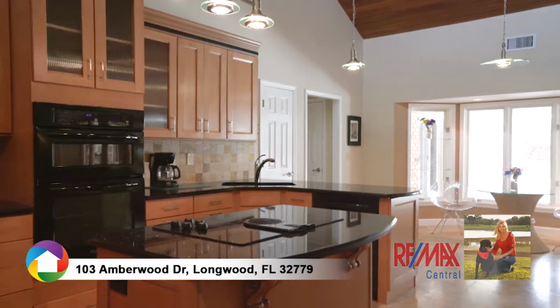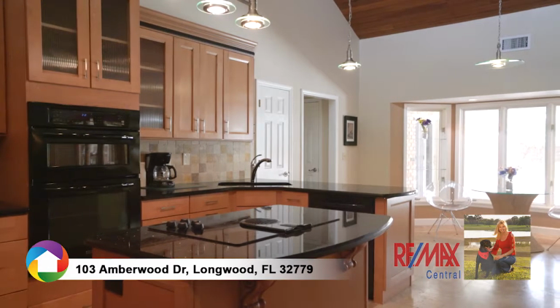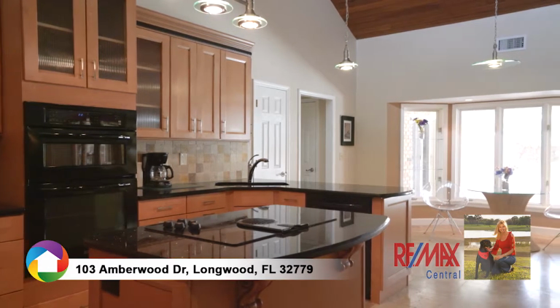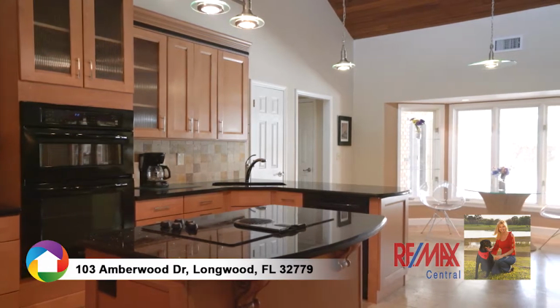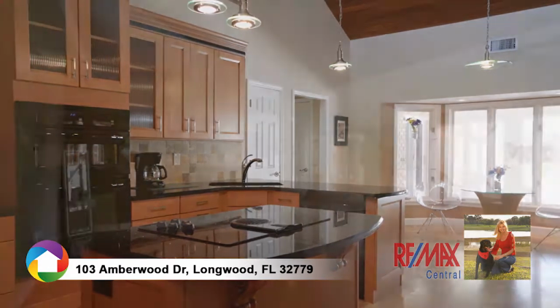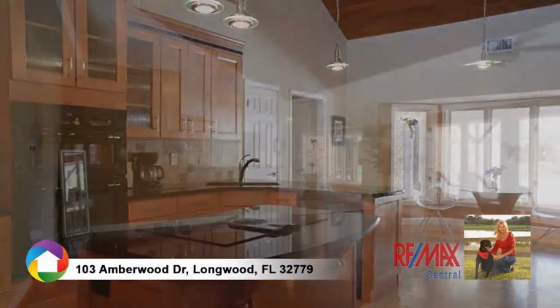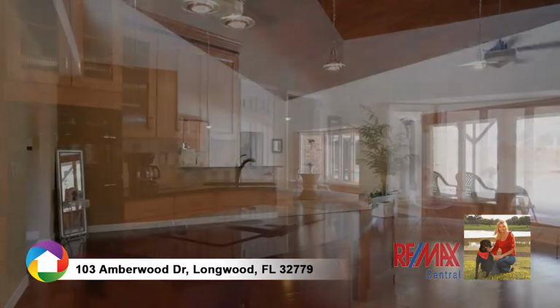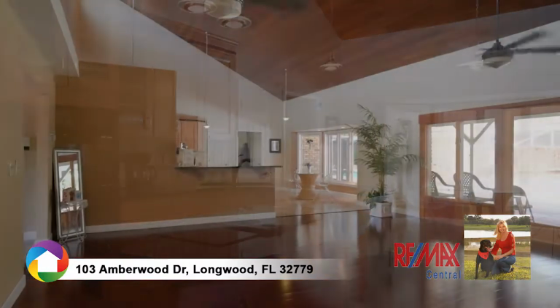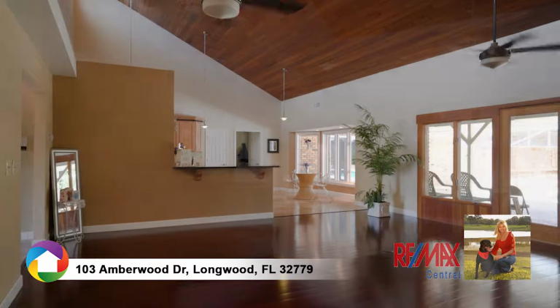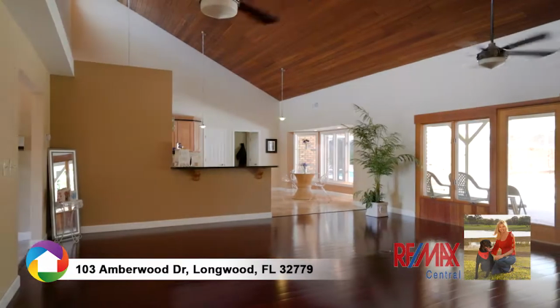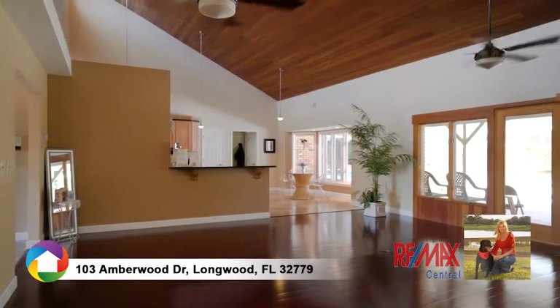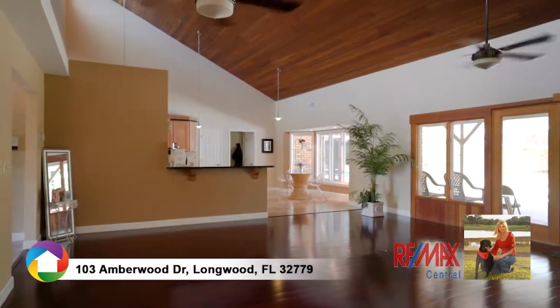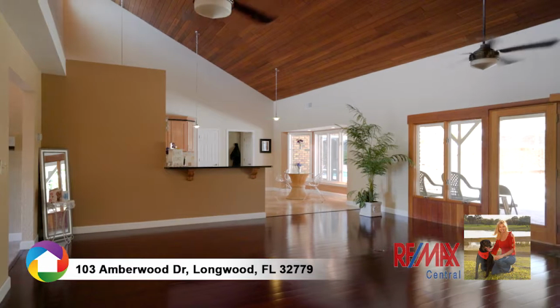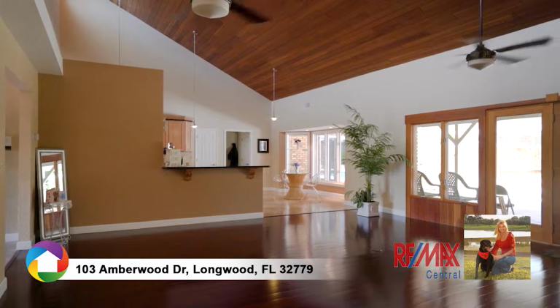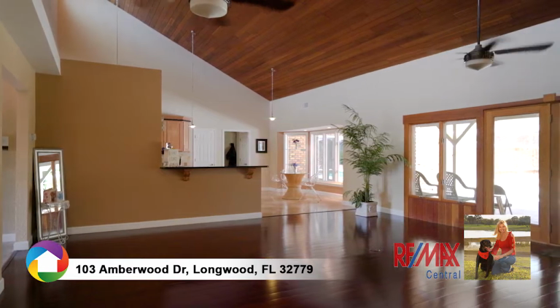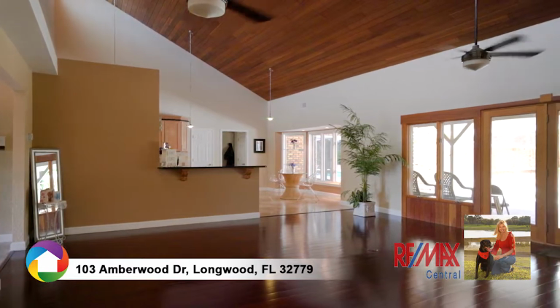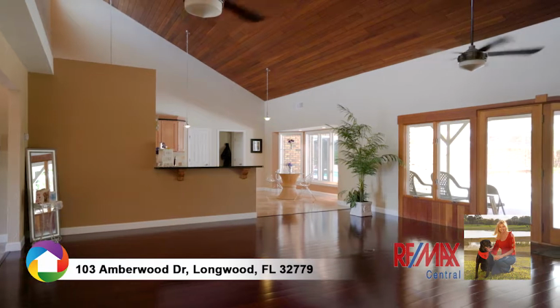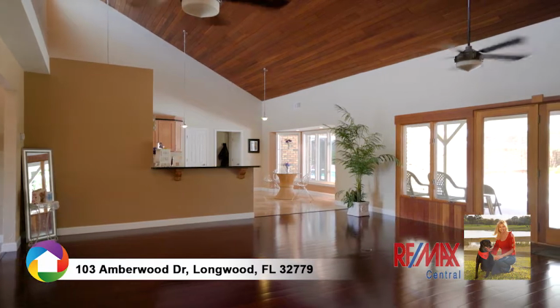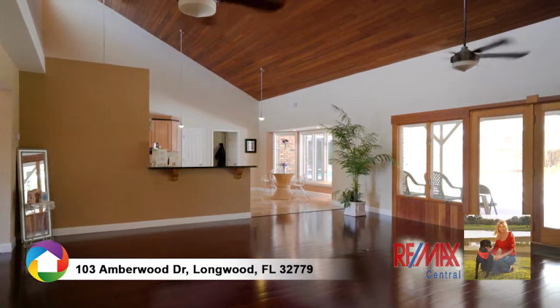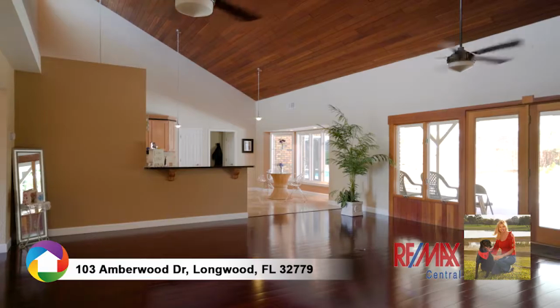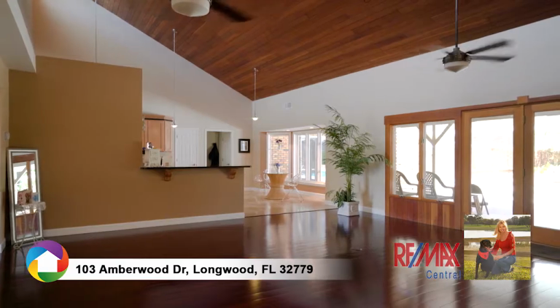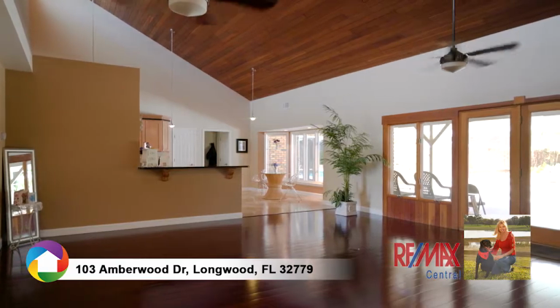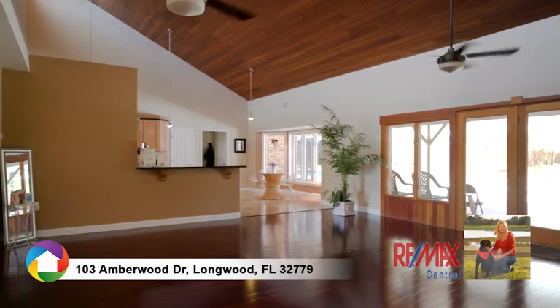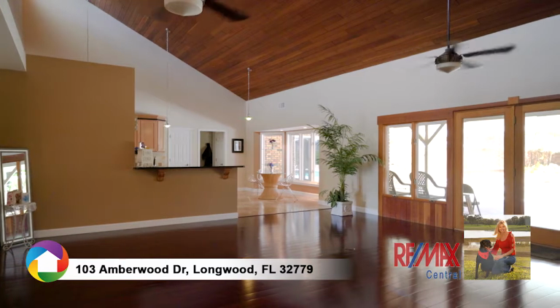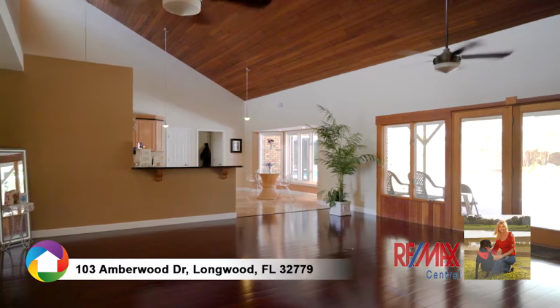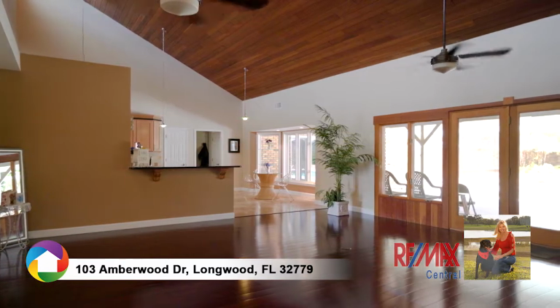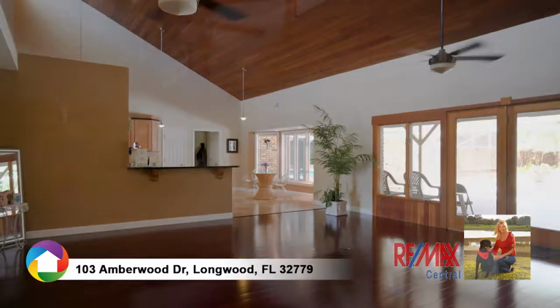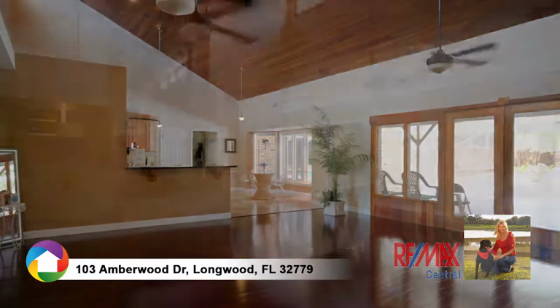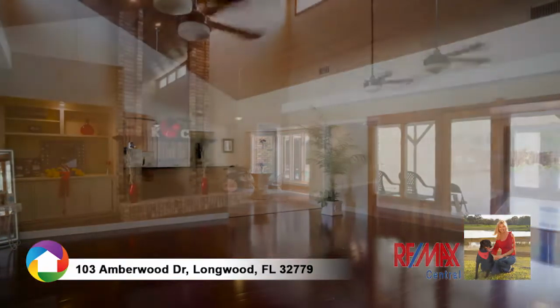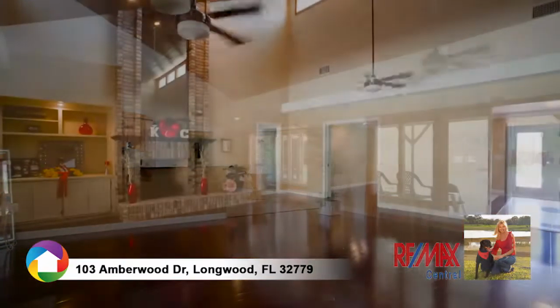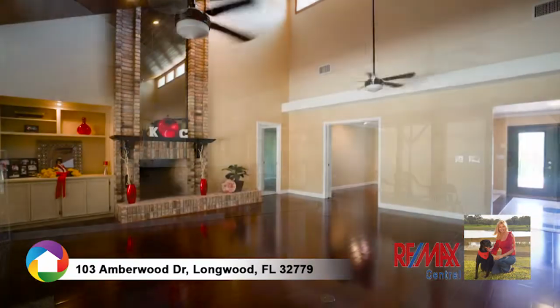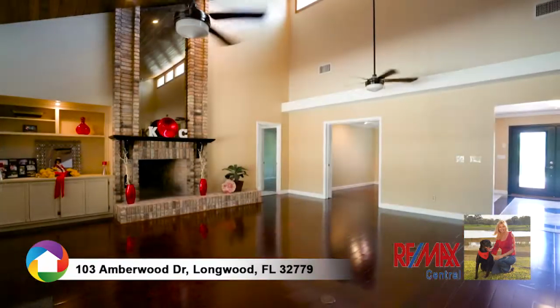The family room includes soaring ceilings with French doors and an intimate wood-burning fireplace.